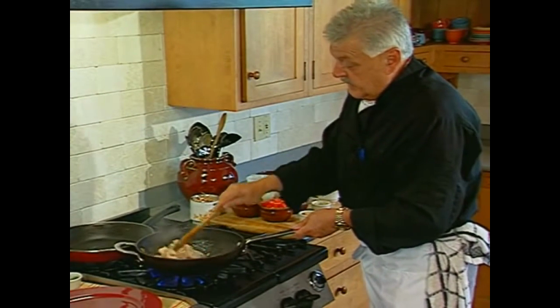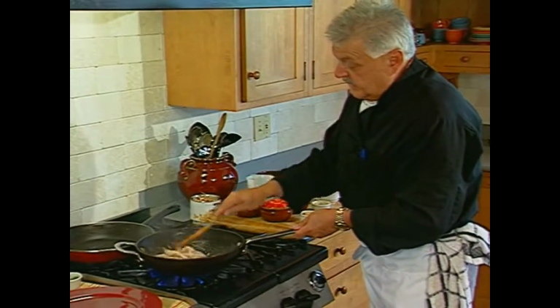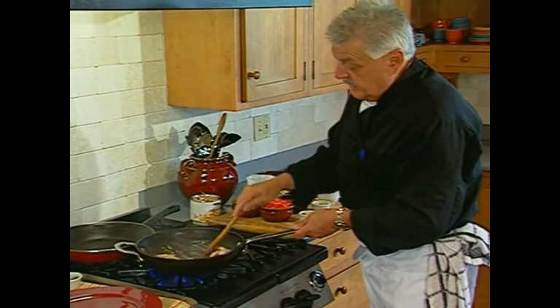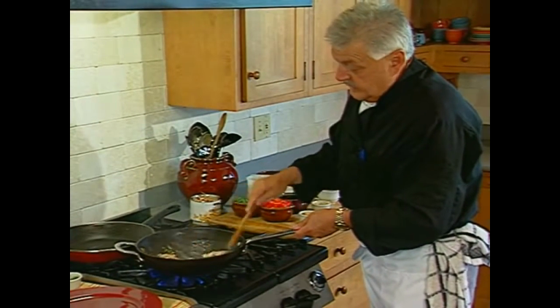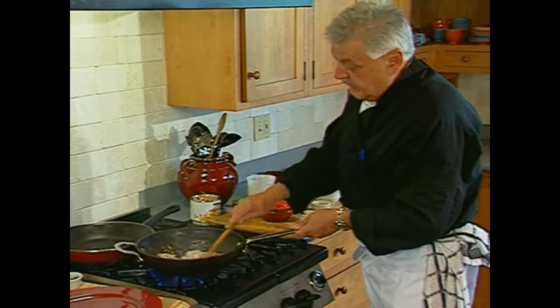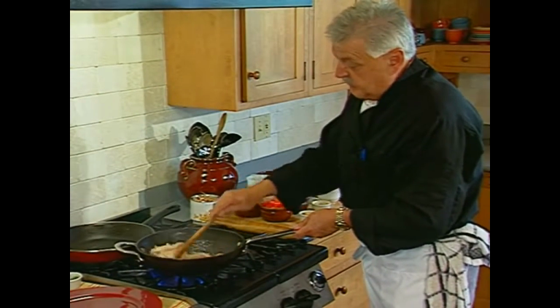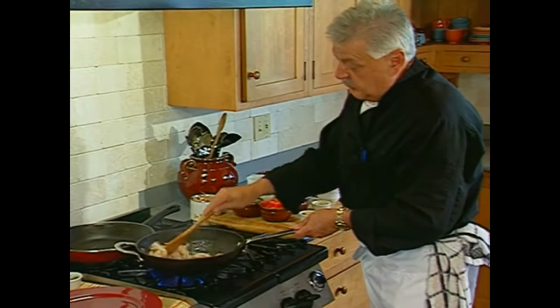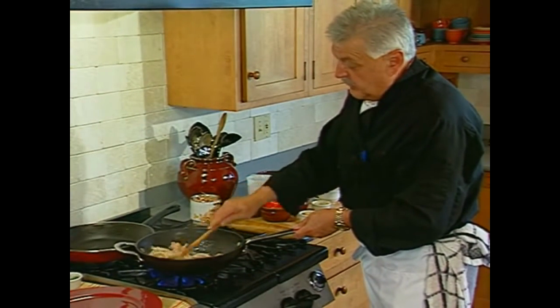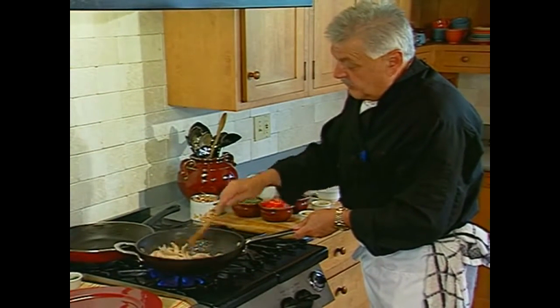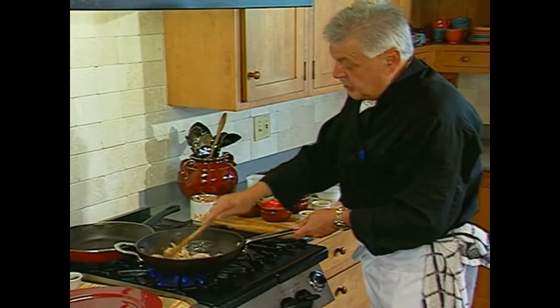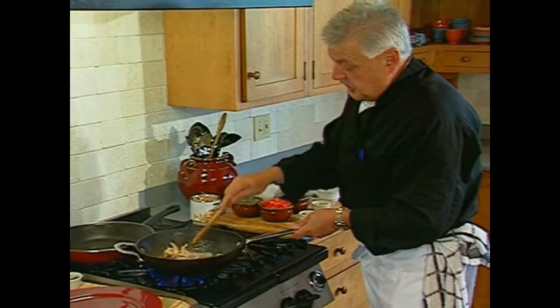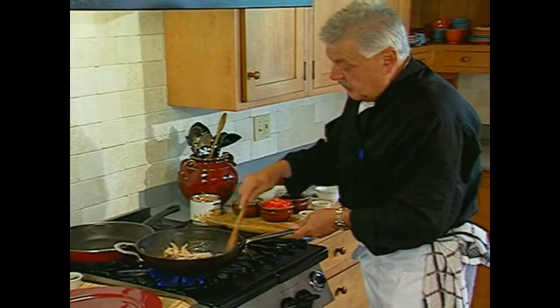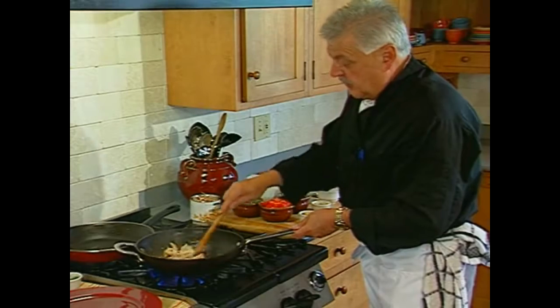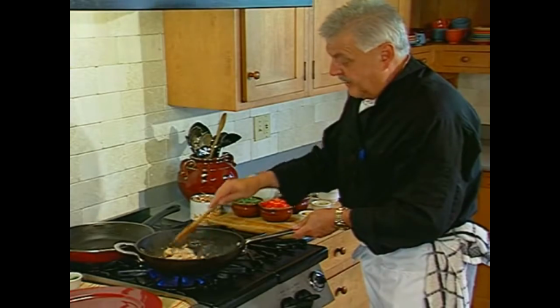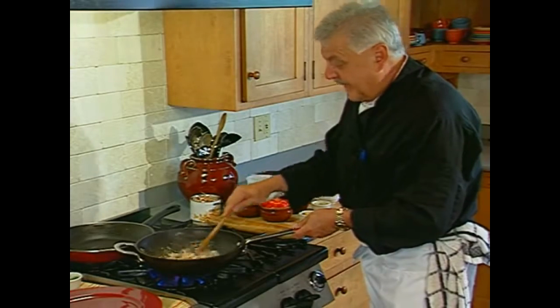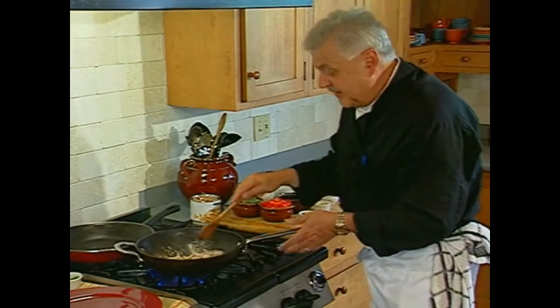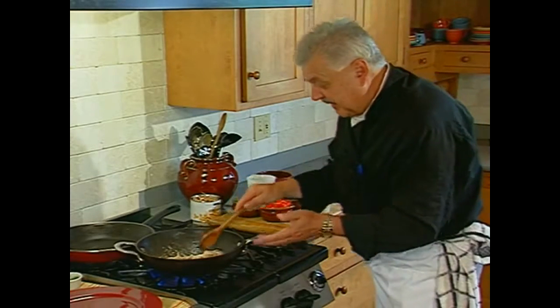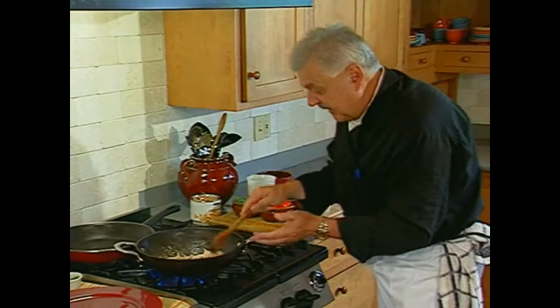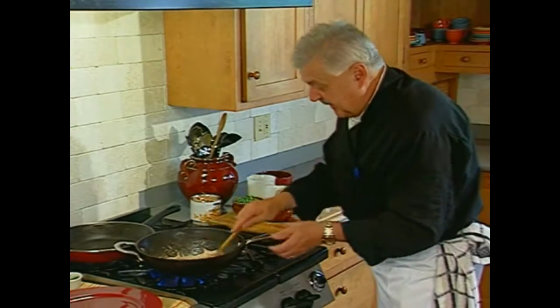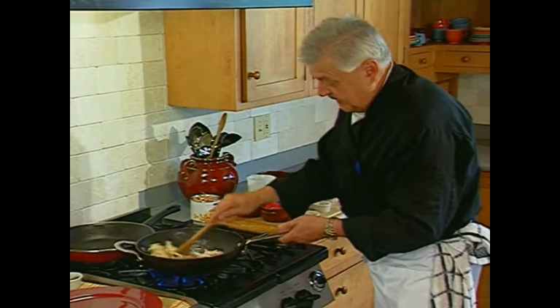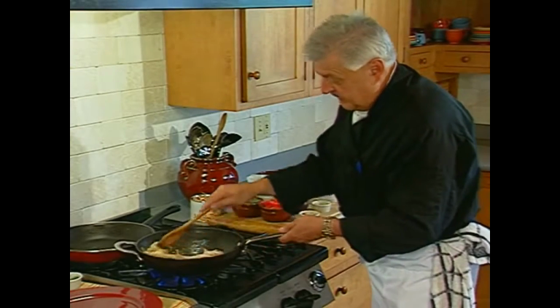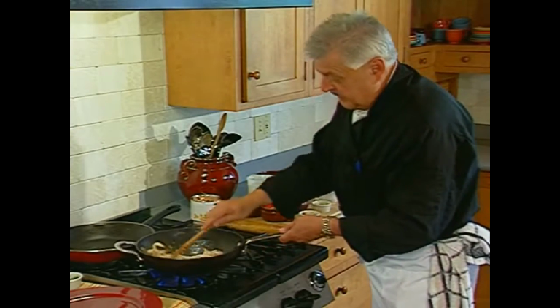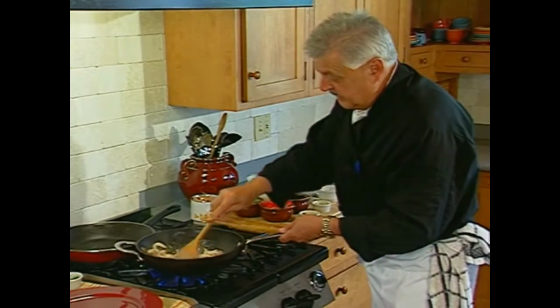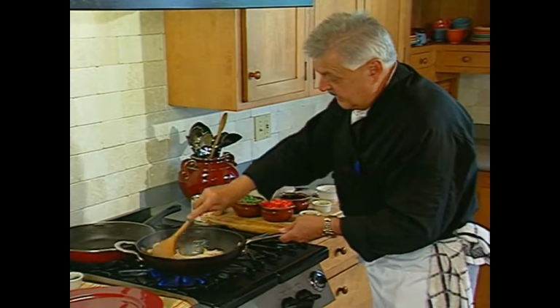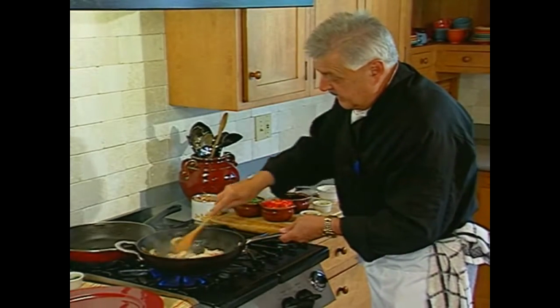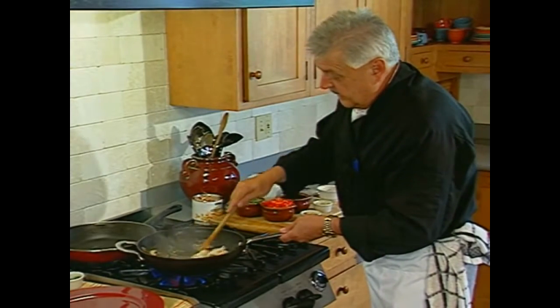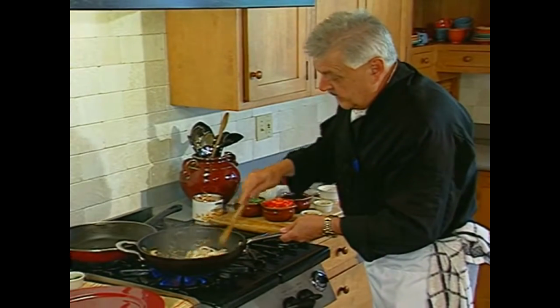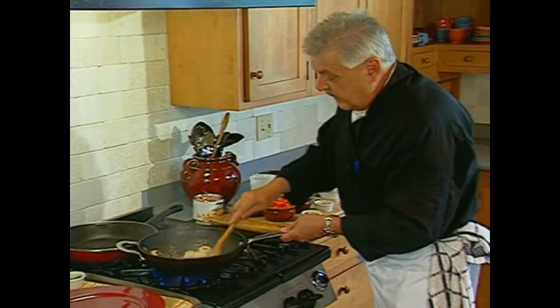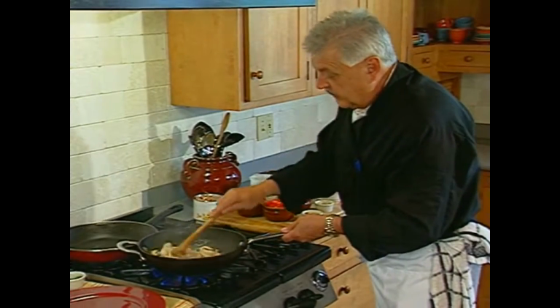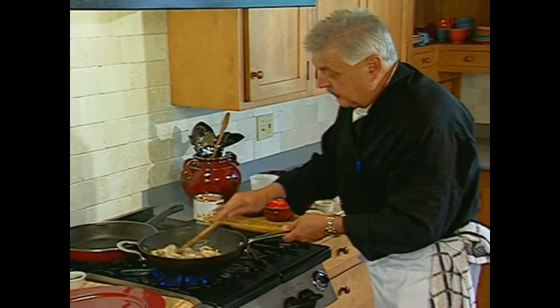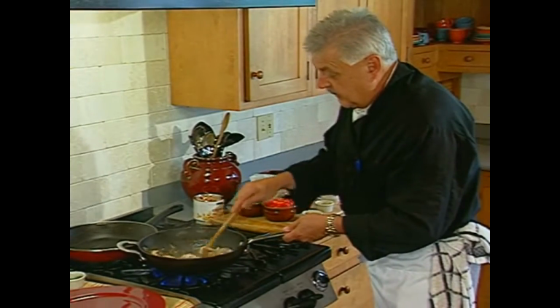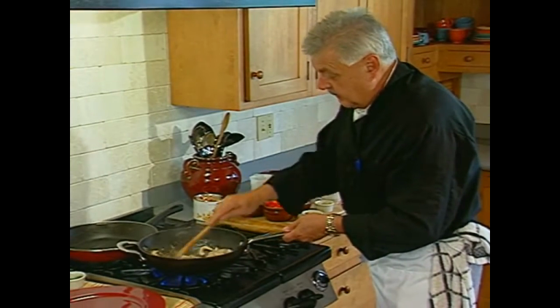I cut my white meat chicken. Look how nice I cut it — cut it with love.